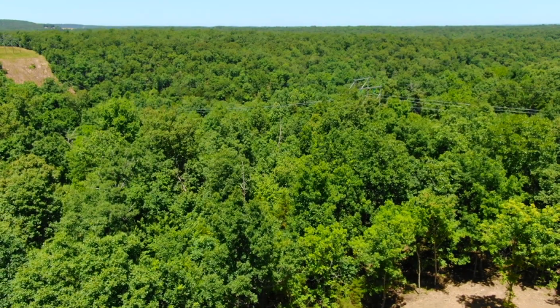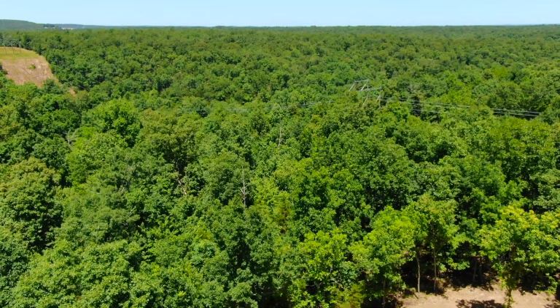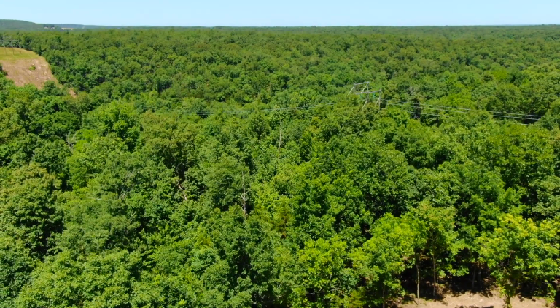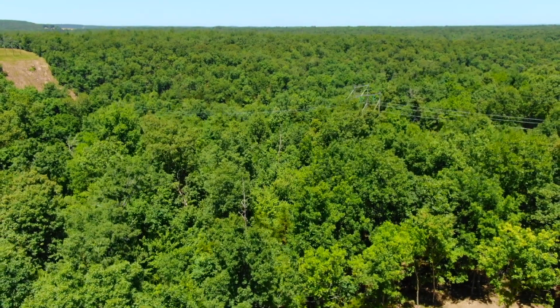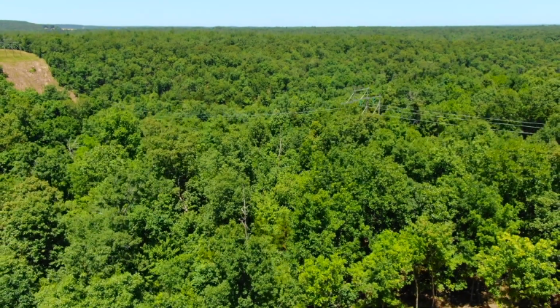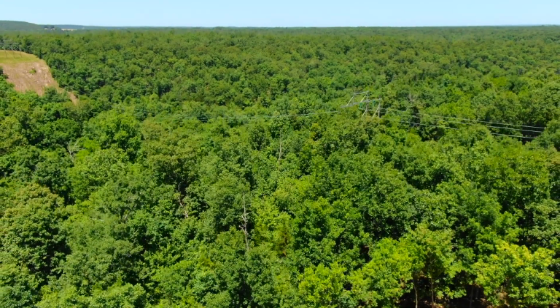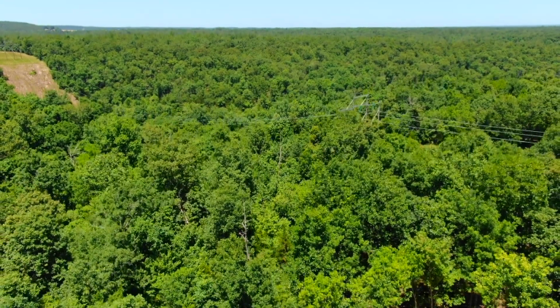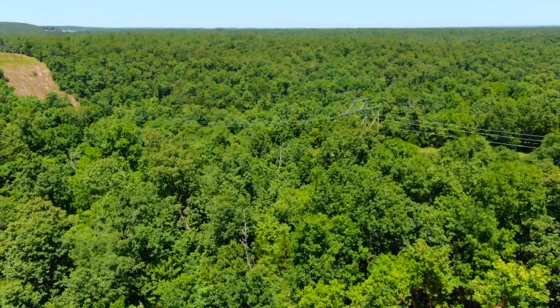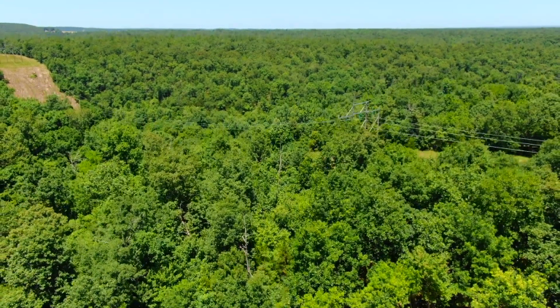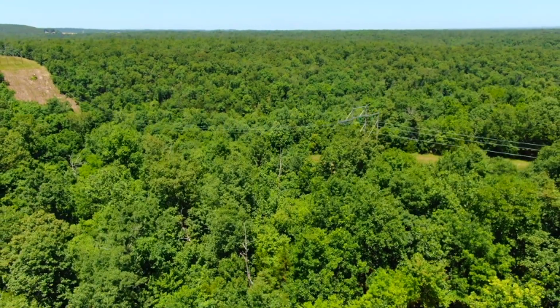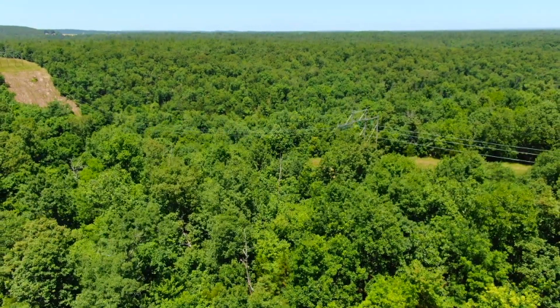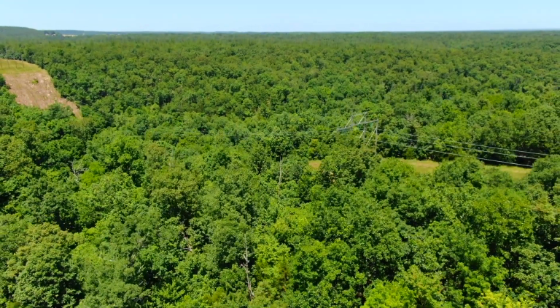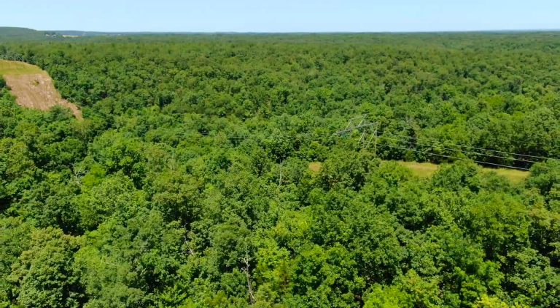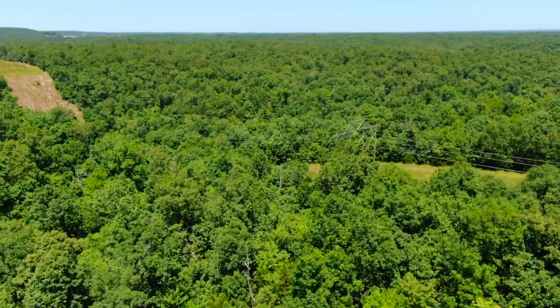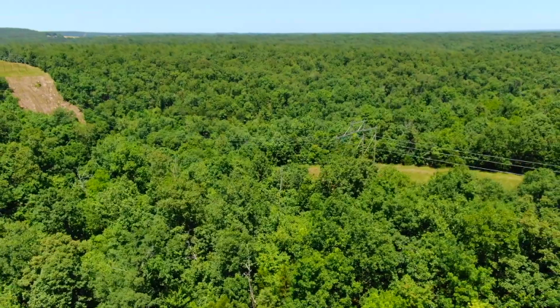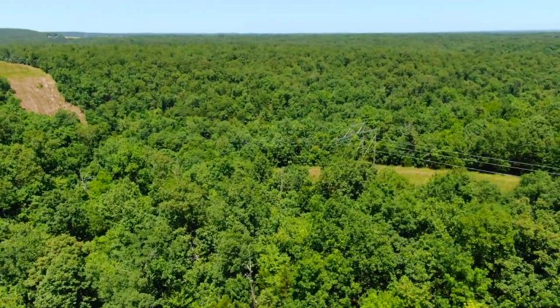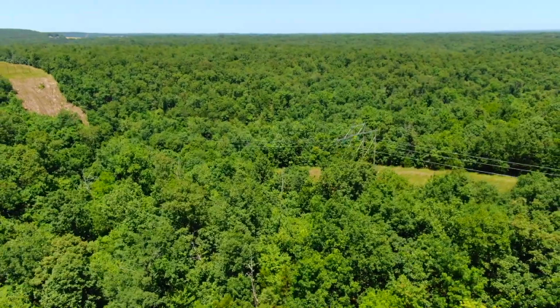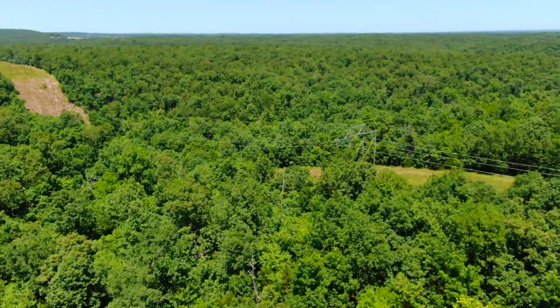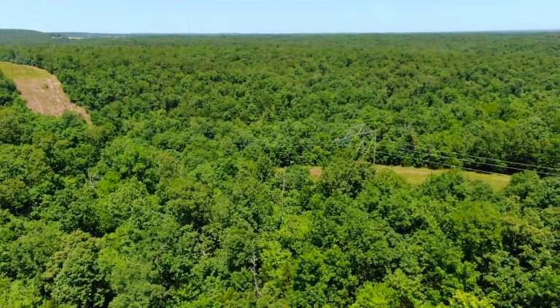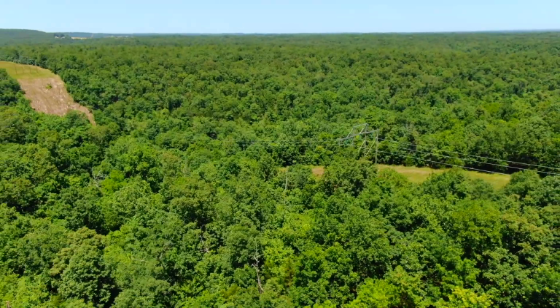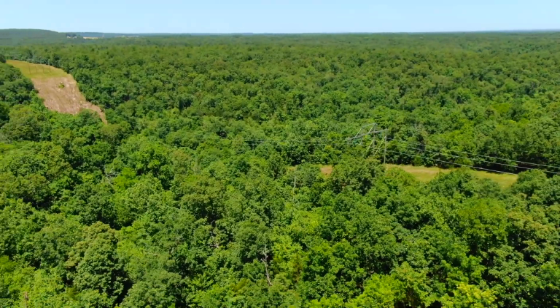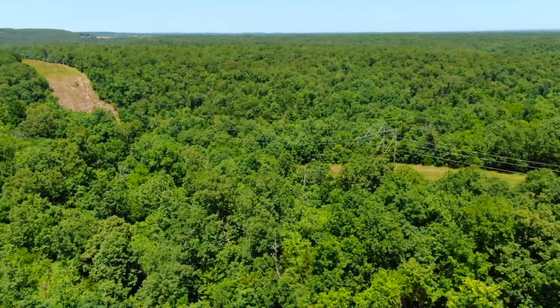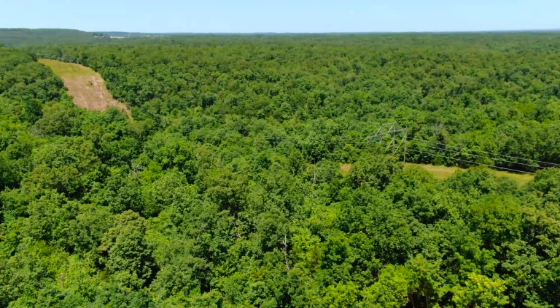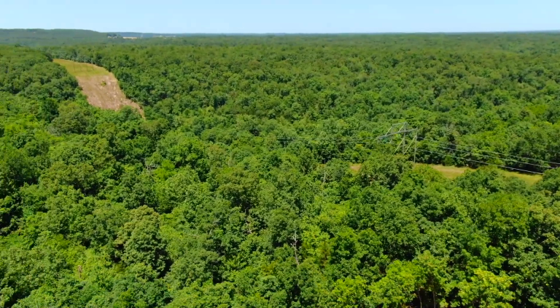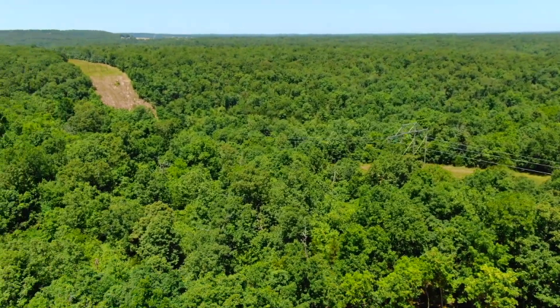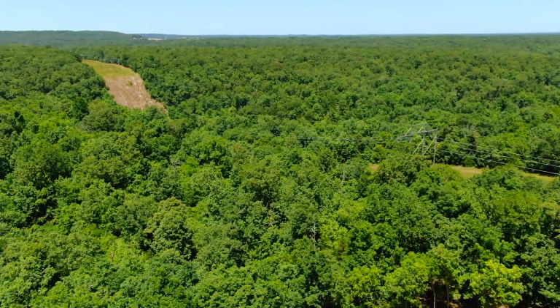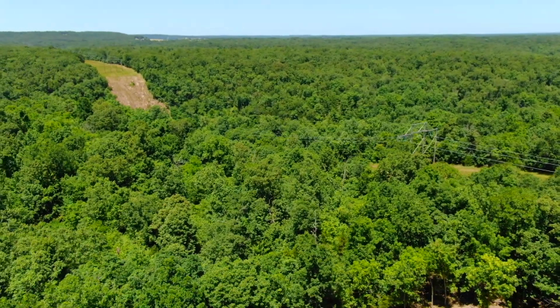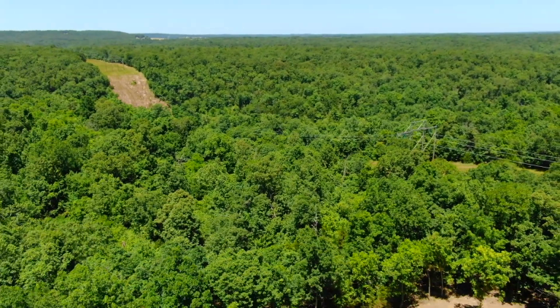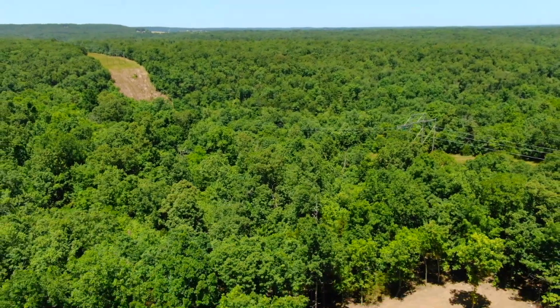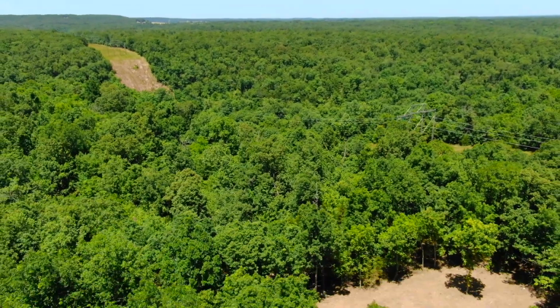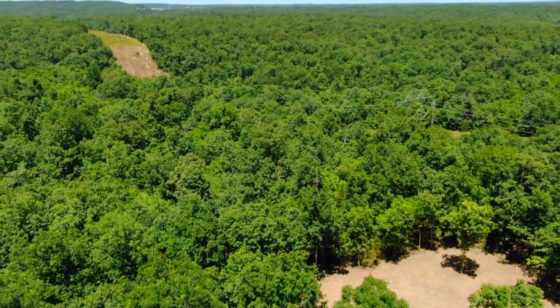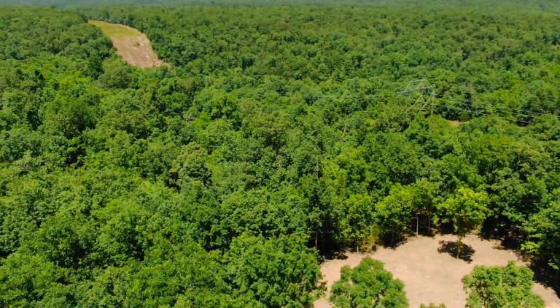So depending on when you come to visit the property, there may already be some grass growing up.